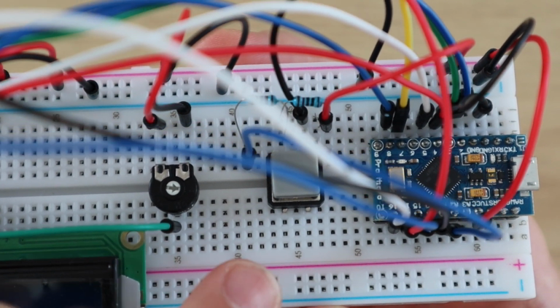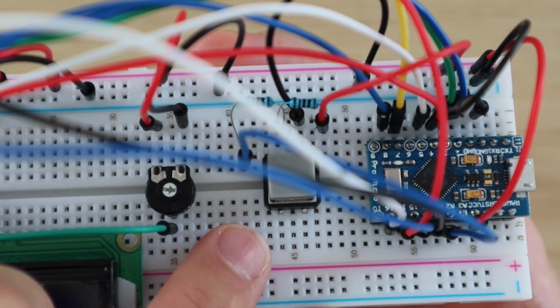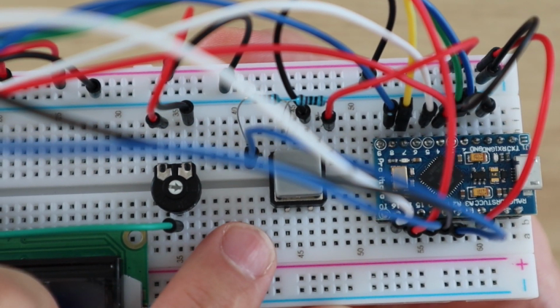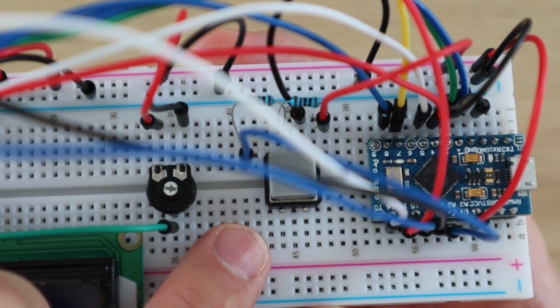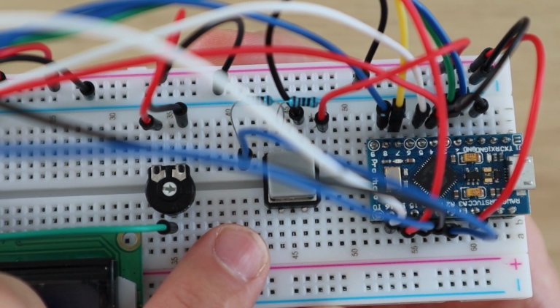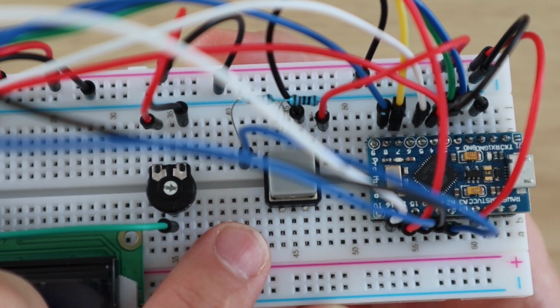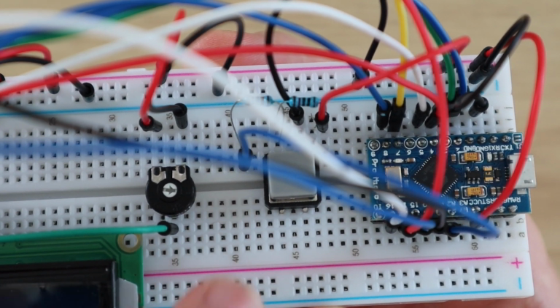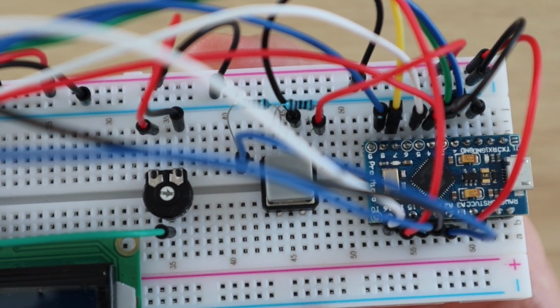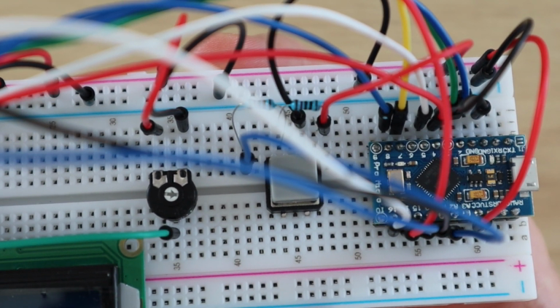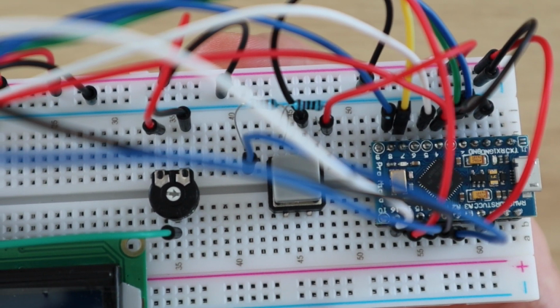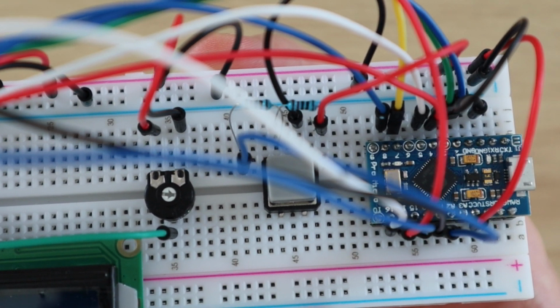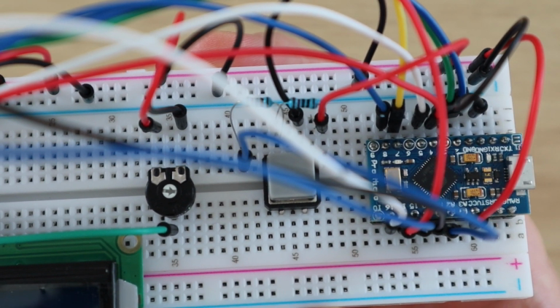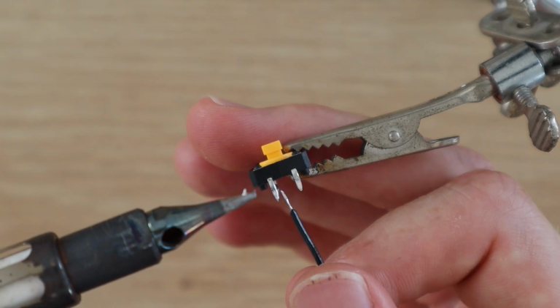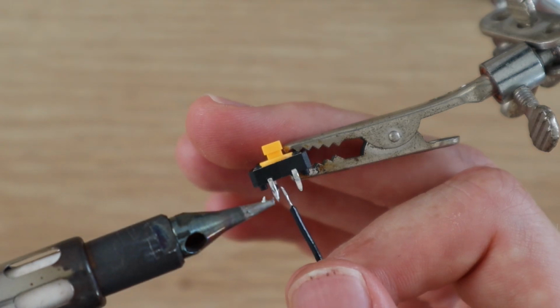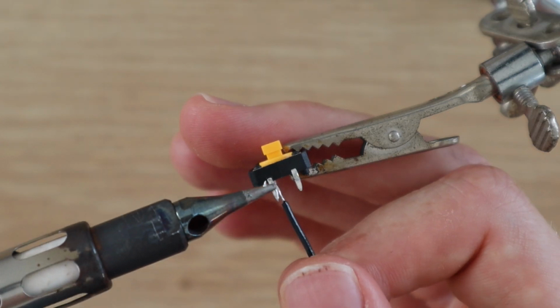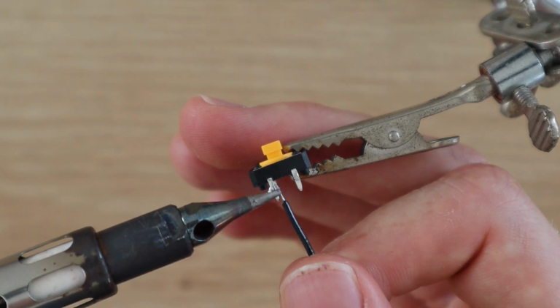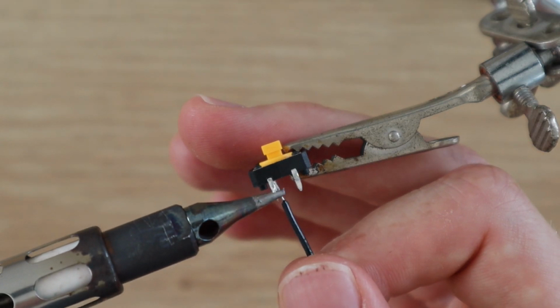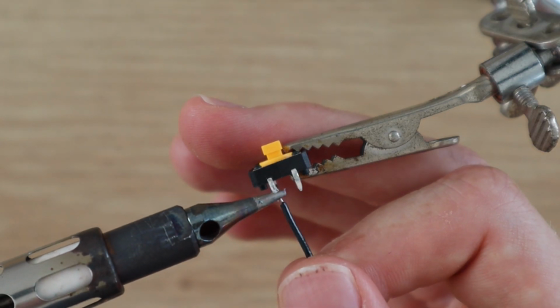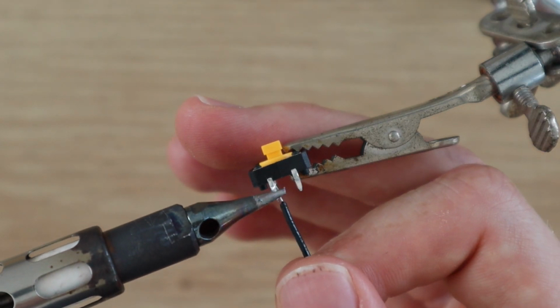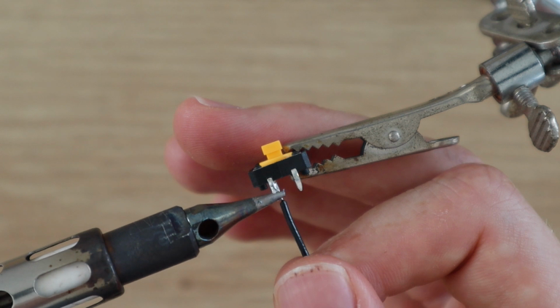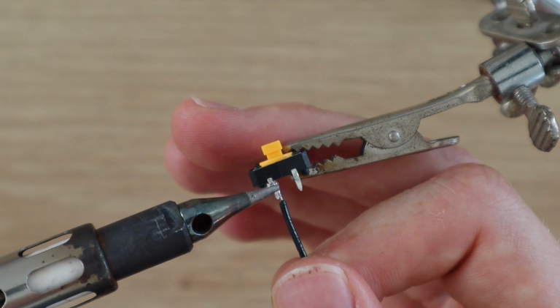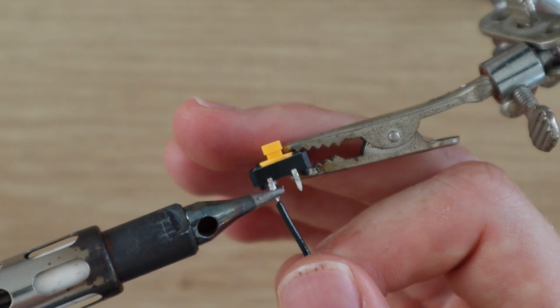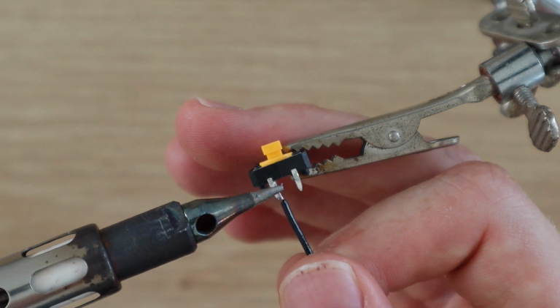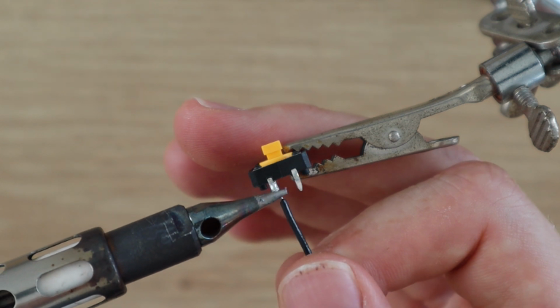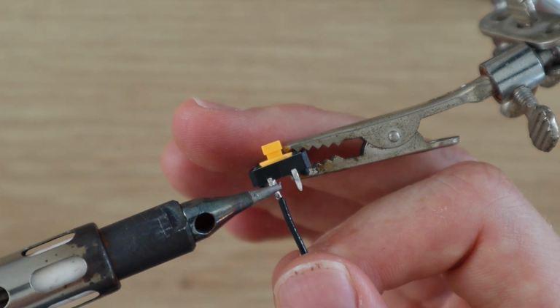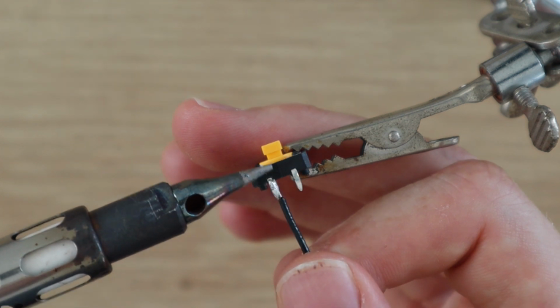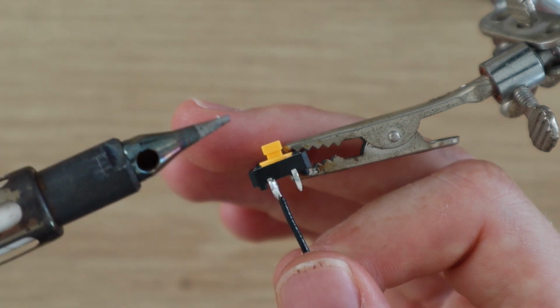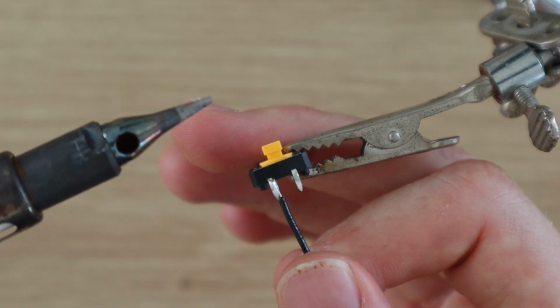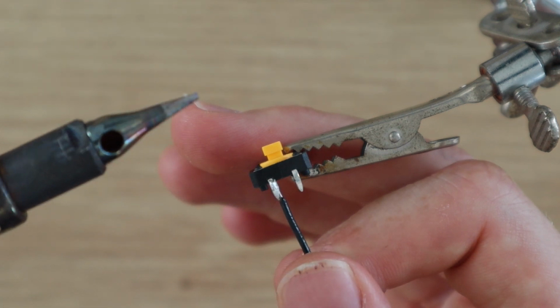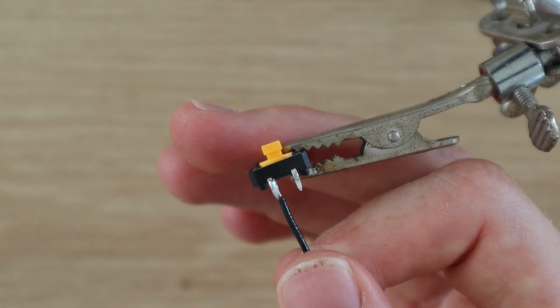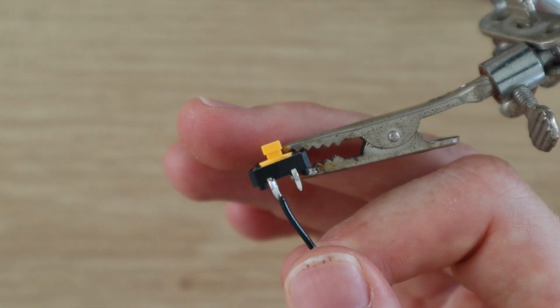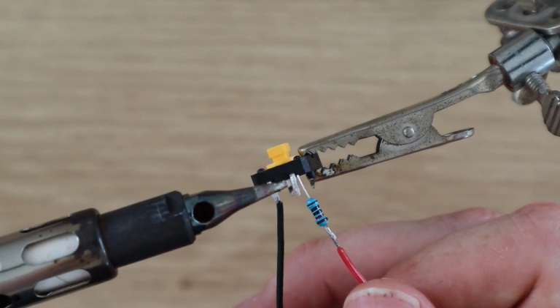Remove the components from your breadboard one at a time so that you don't muddle up the interconnections or the connections to your Arduino.